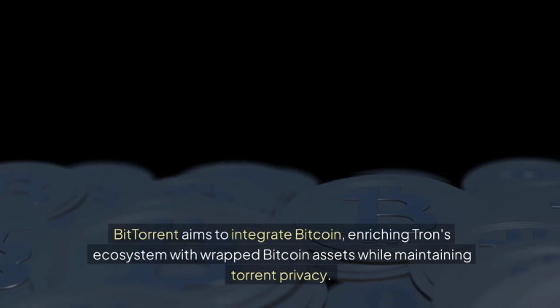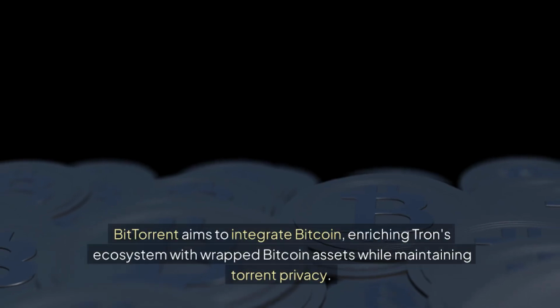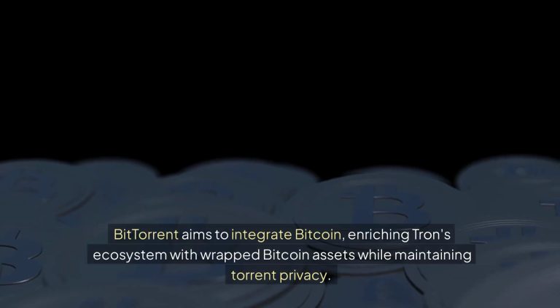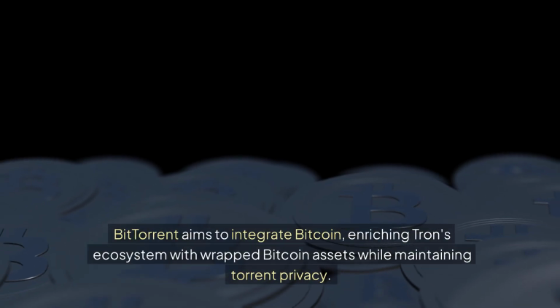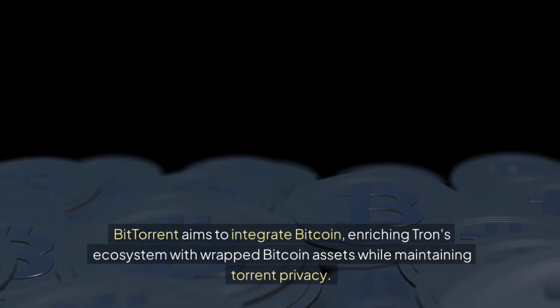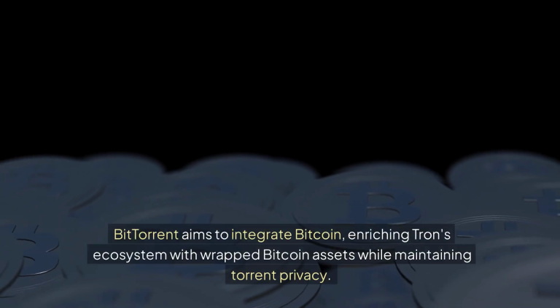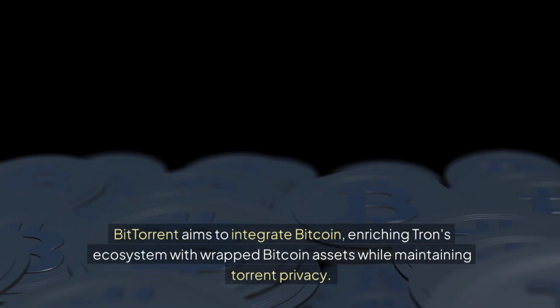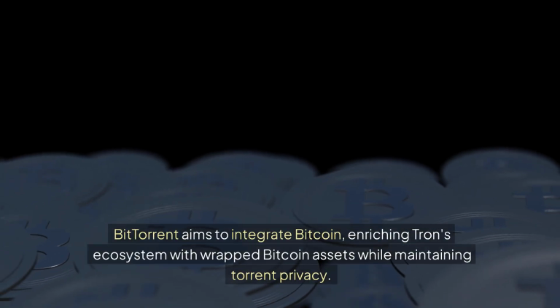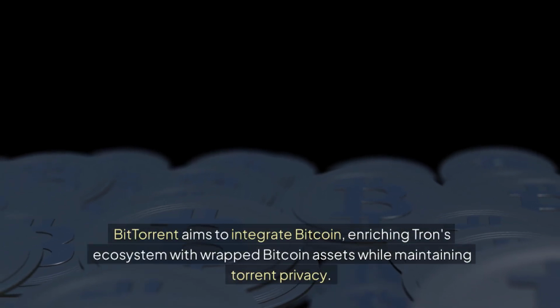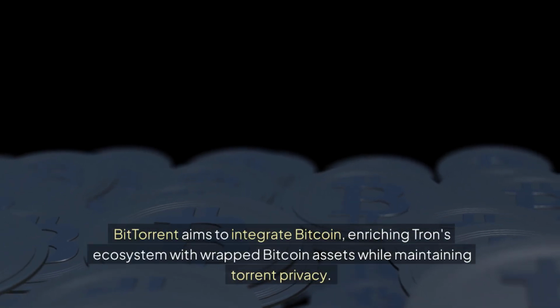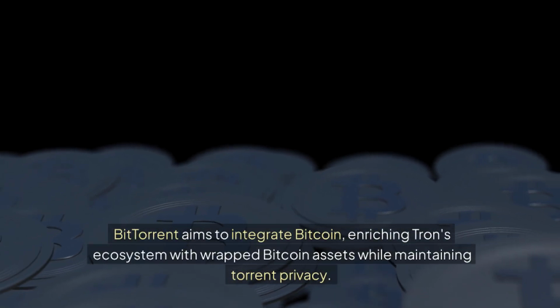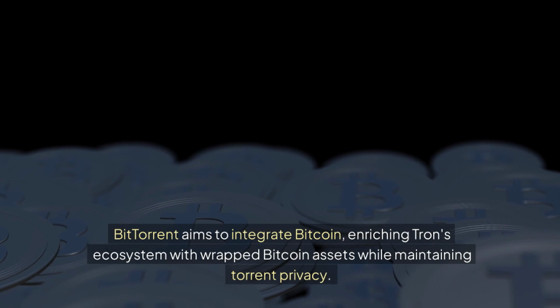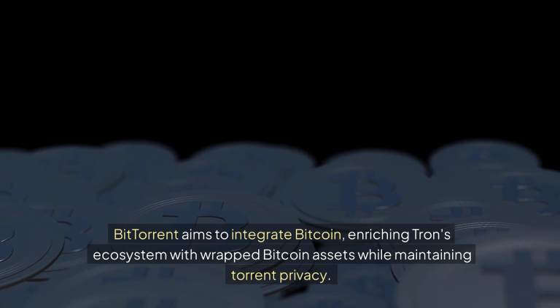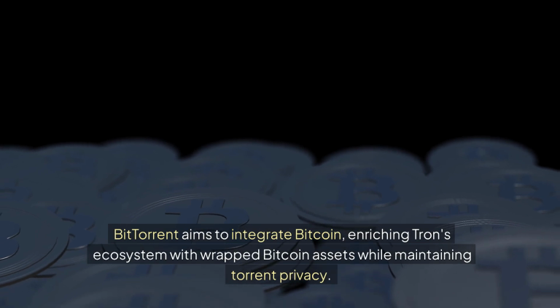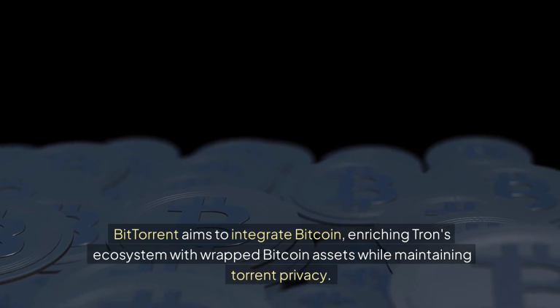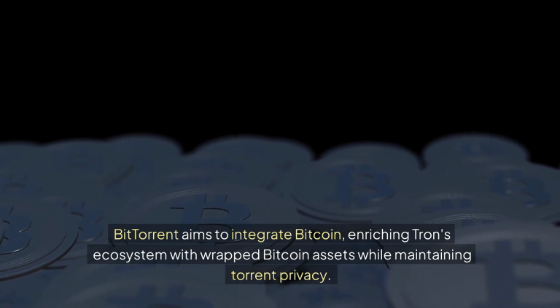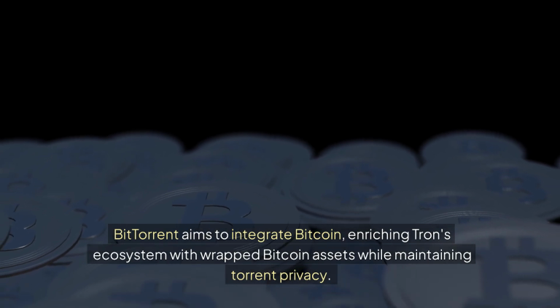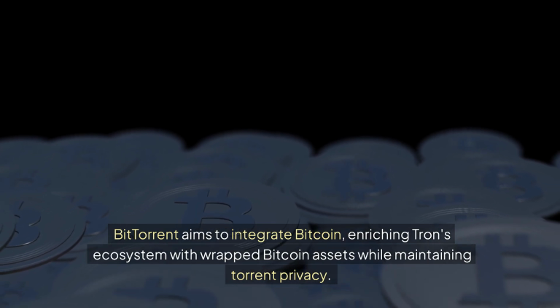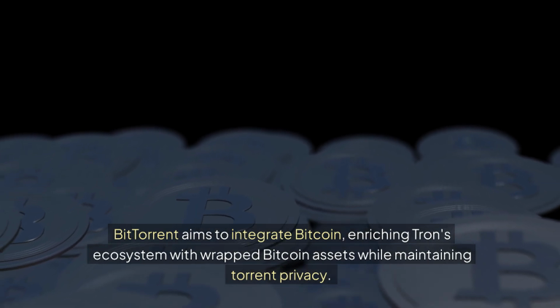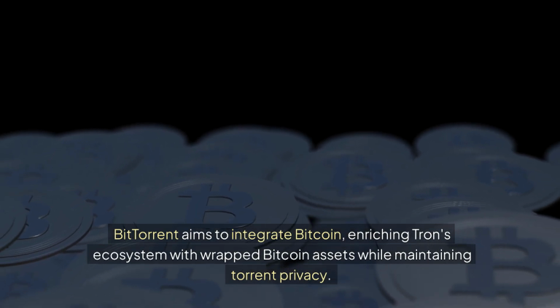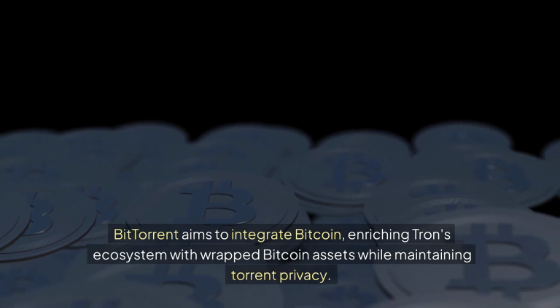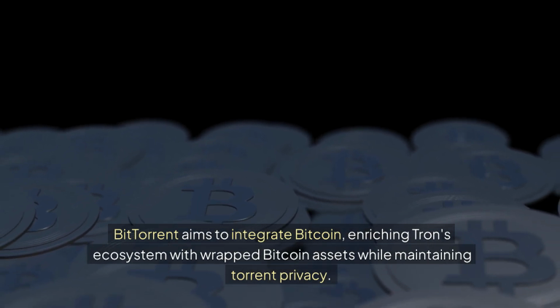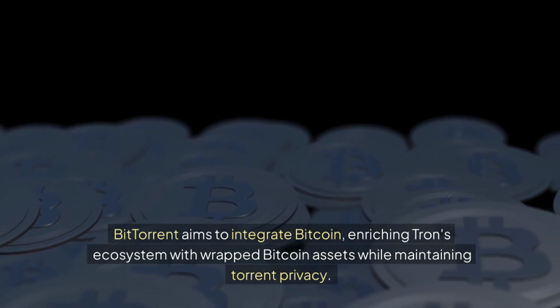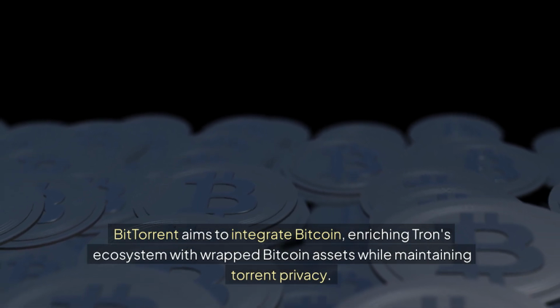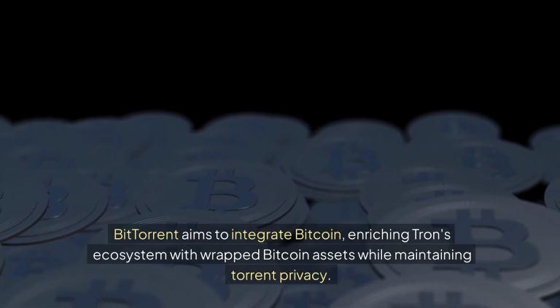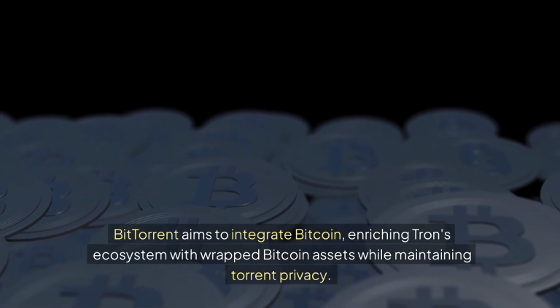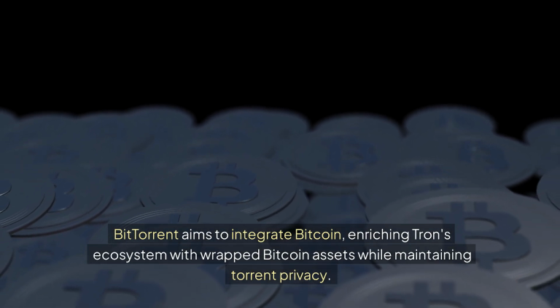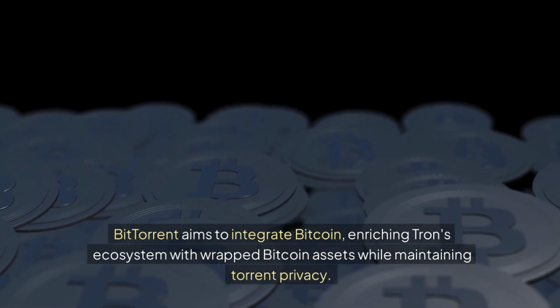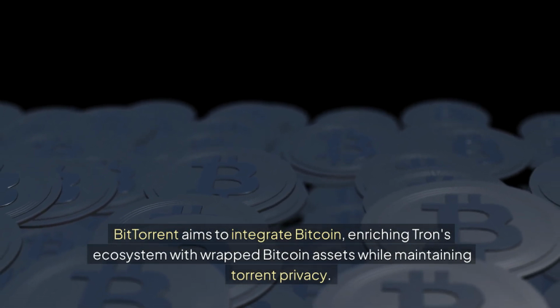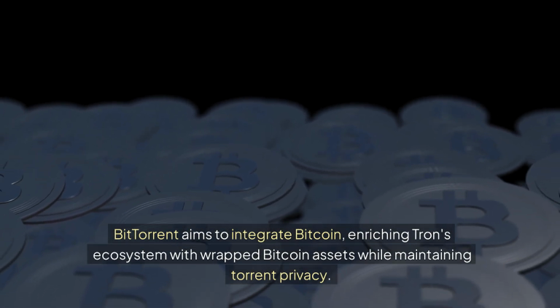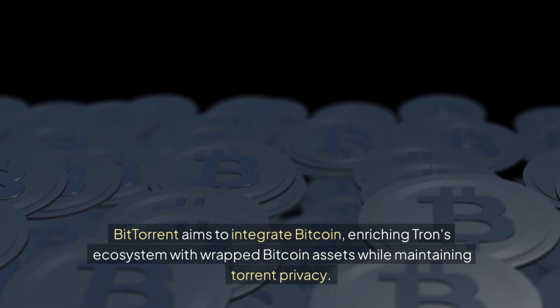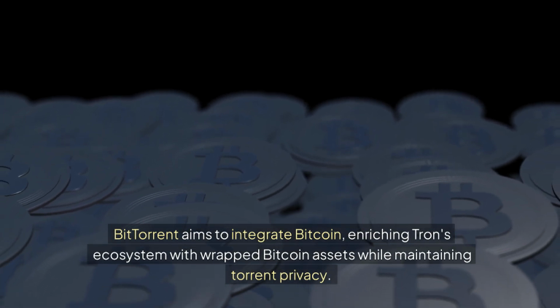BitTorrent aims to integrate Bitcoin, enriching Tron's ecosystem with wrapped Bitcoin assets while maintaining torrent privacy.